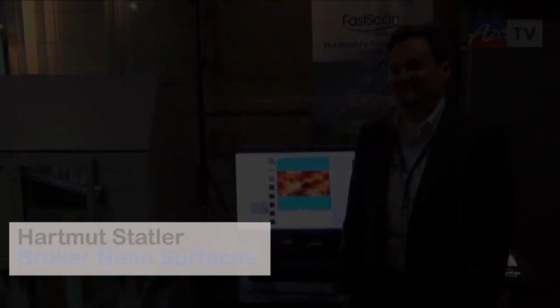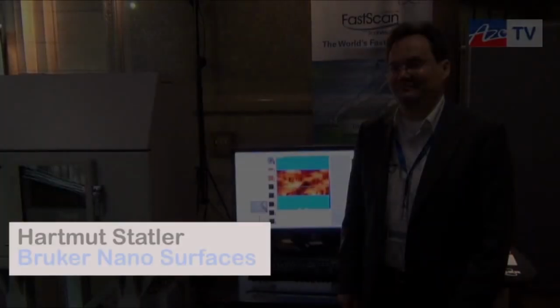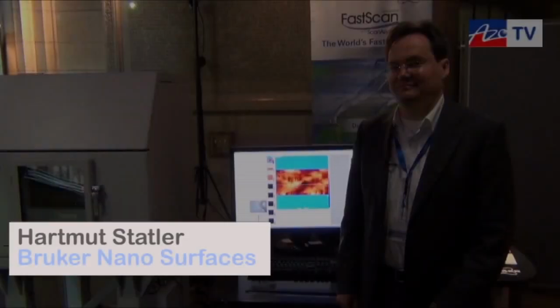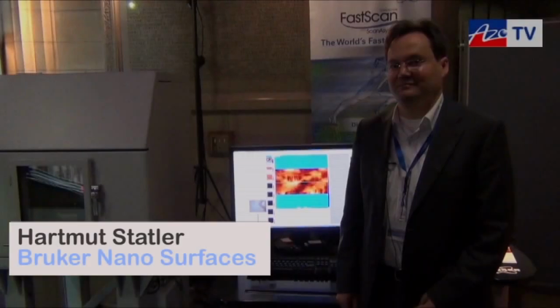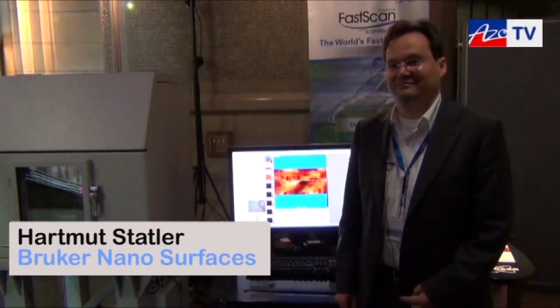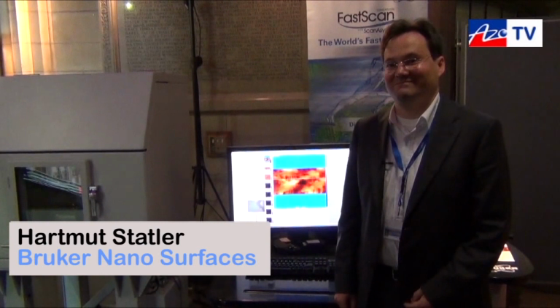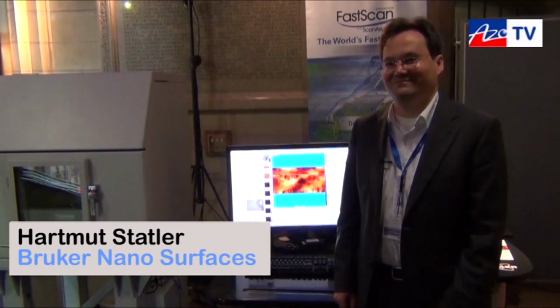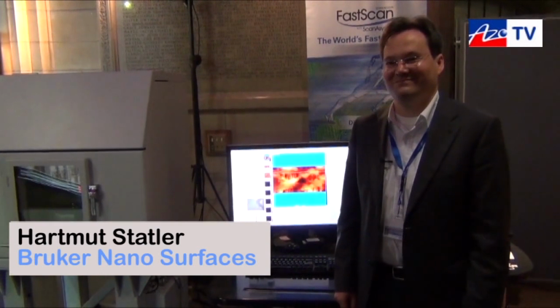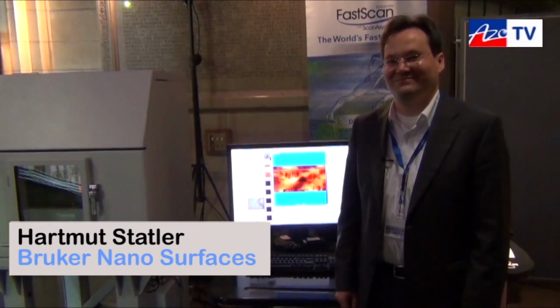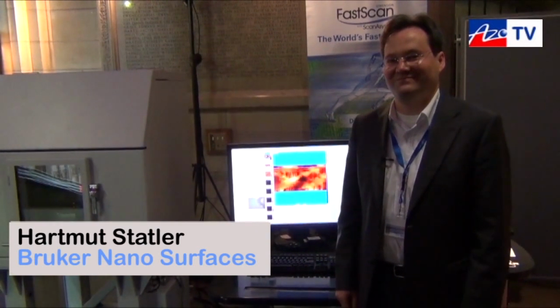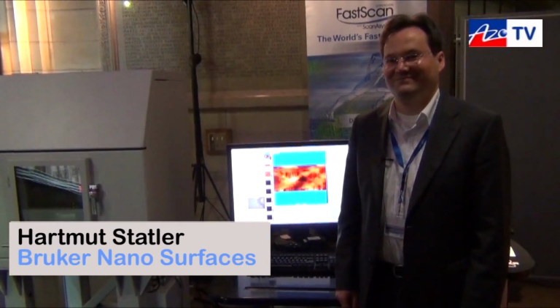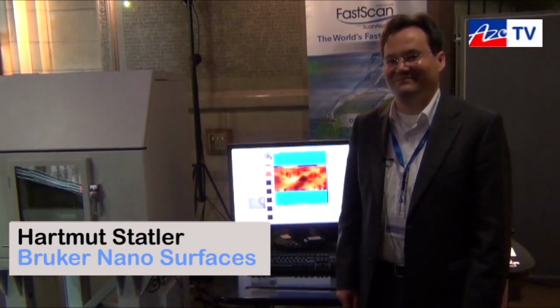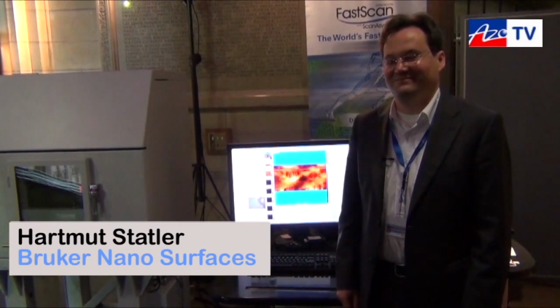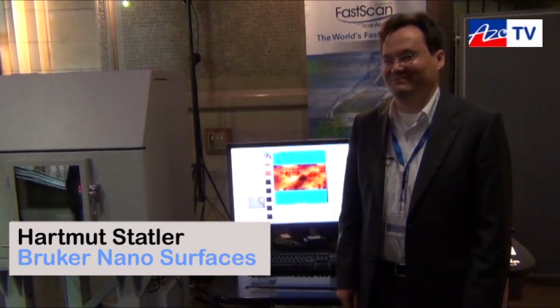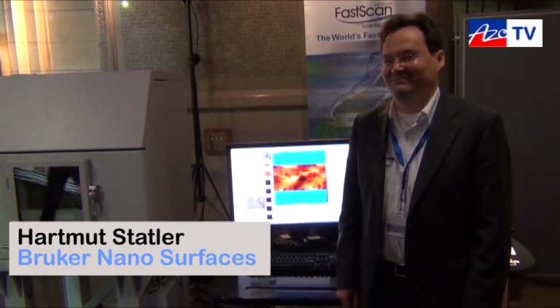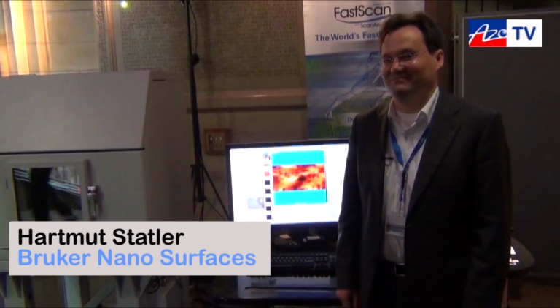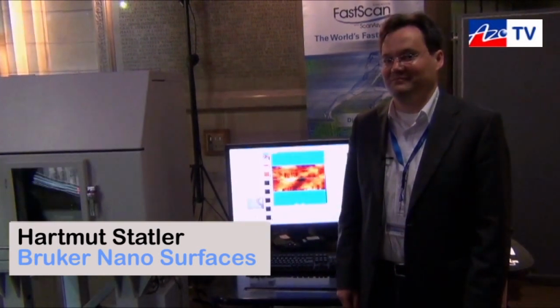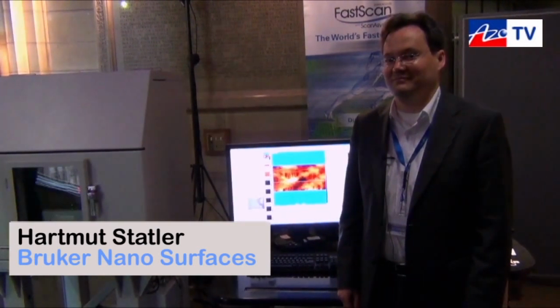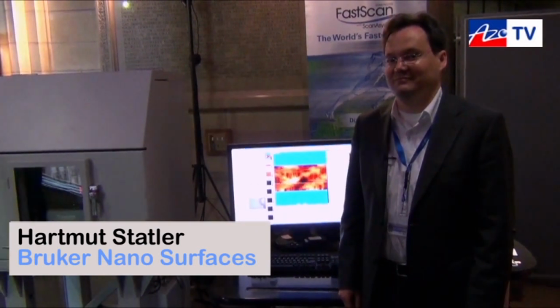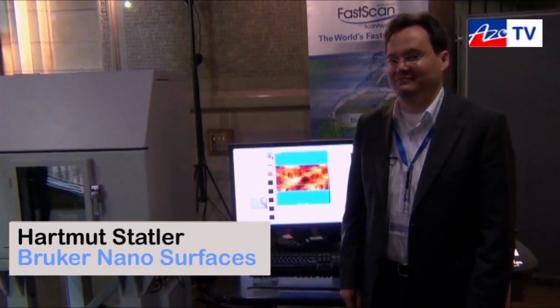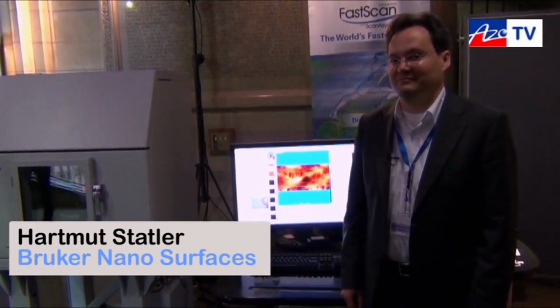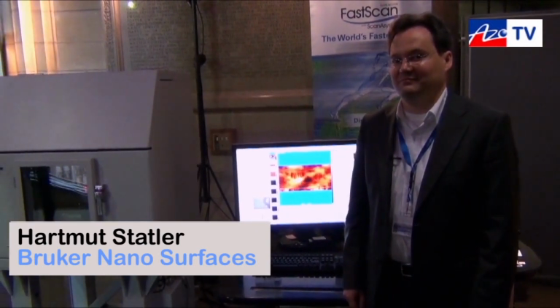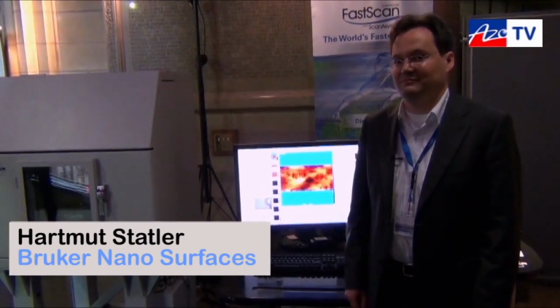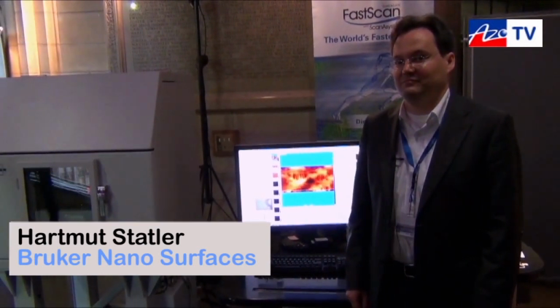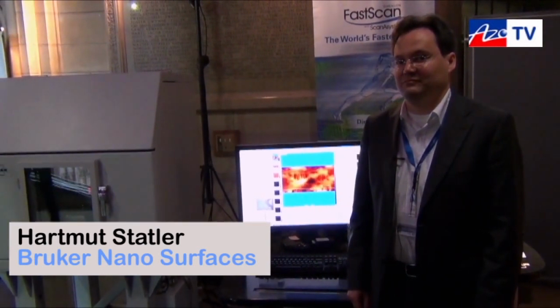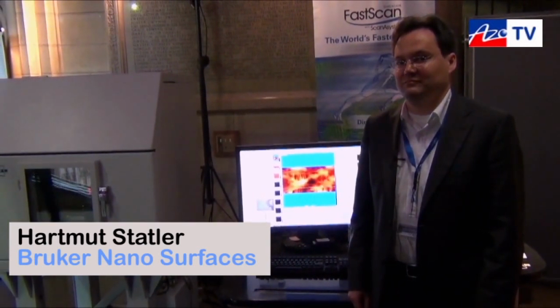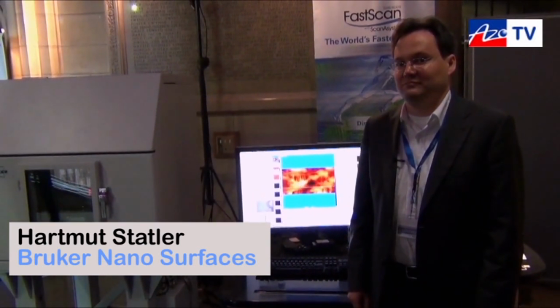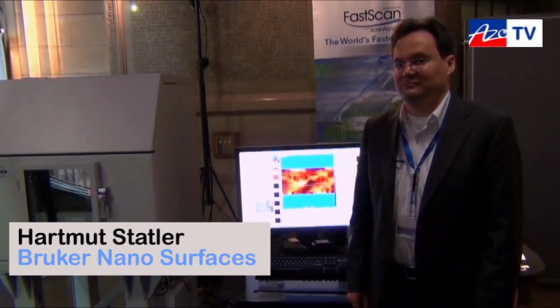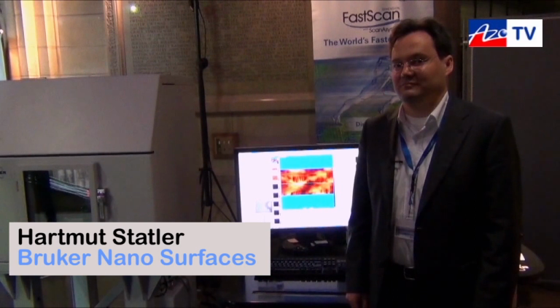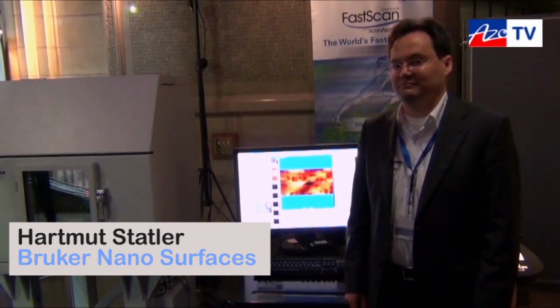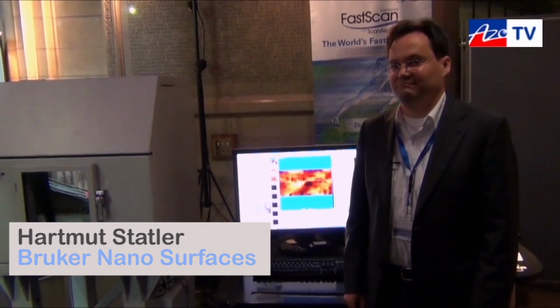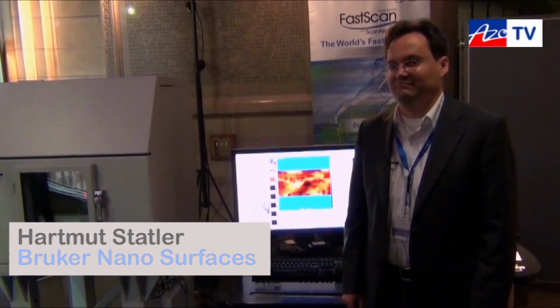Hello, this is Will Suter from Azo Nano and we're talking to Hartmut Stadler from Brucke. He's going to tell us about the Dimension FASCAN AFM.